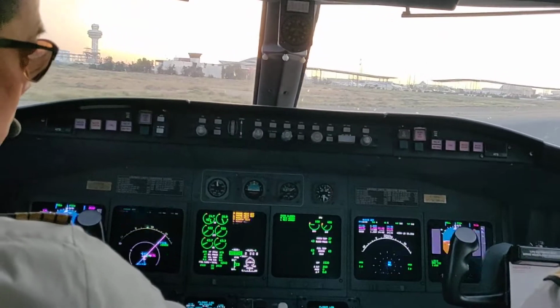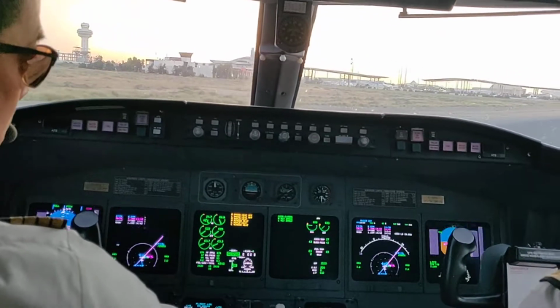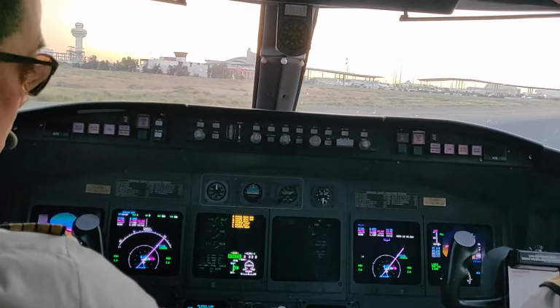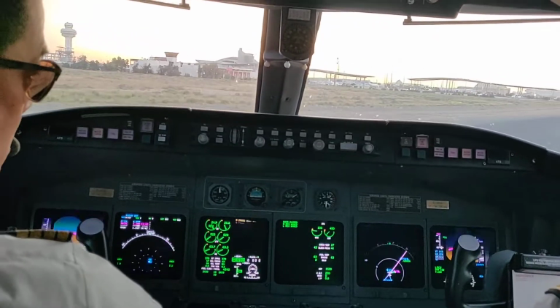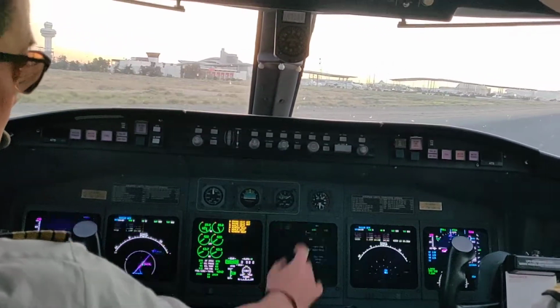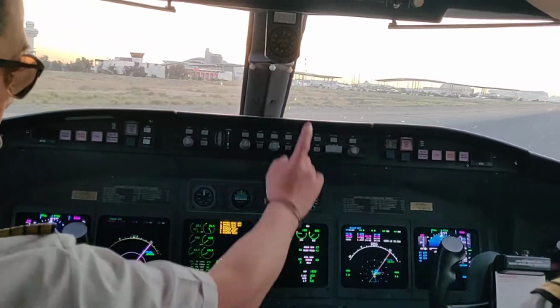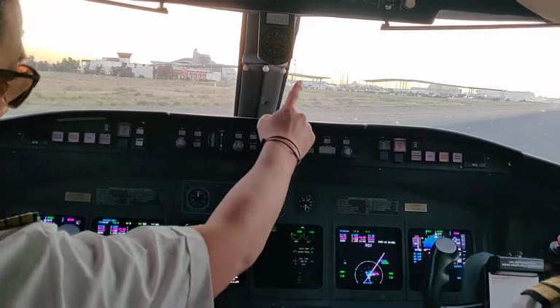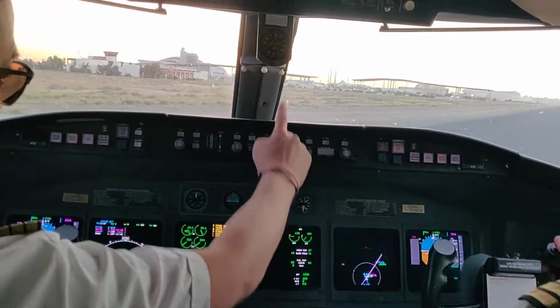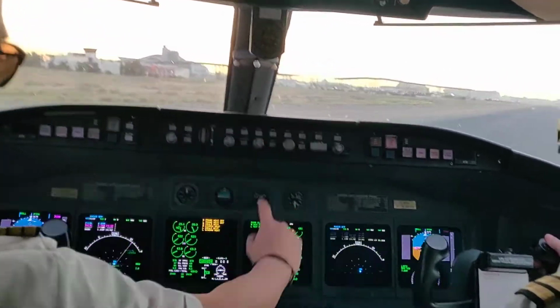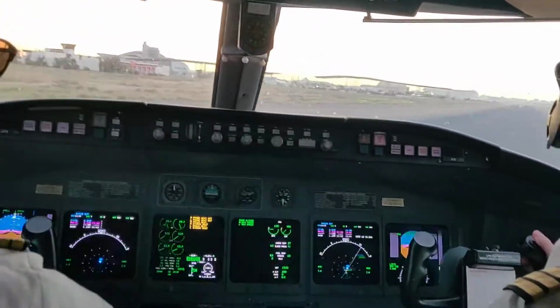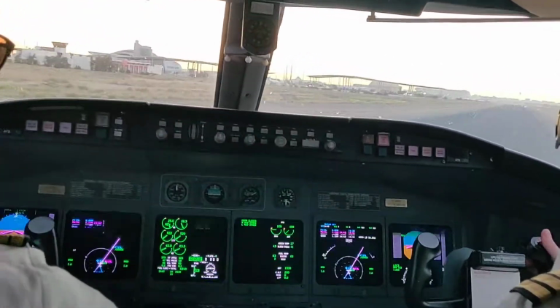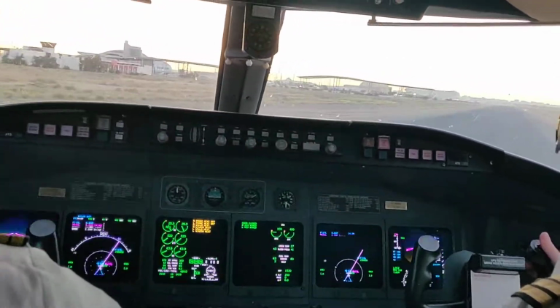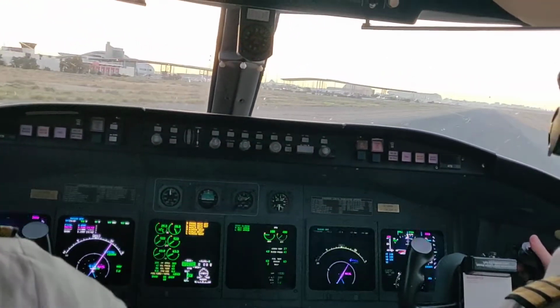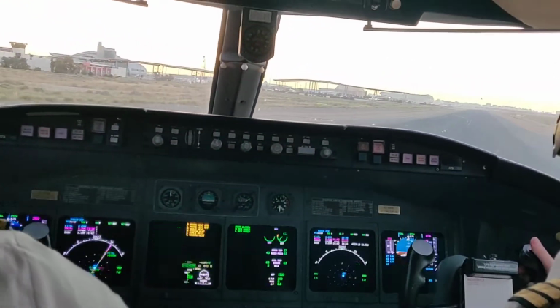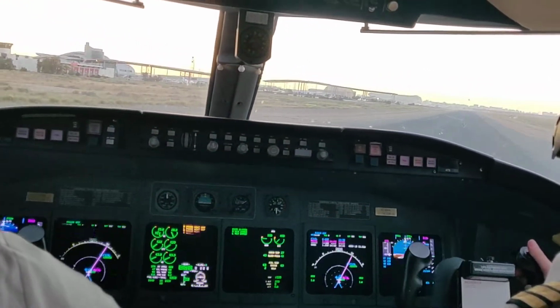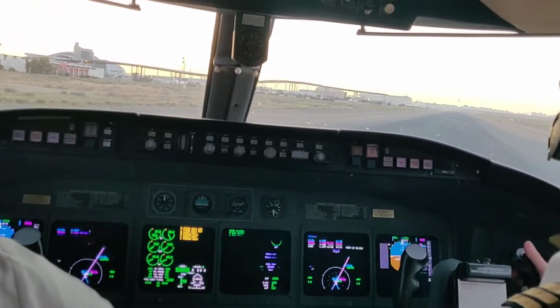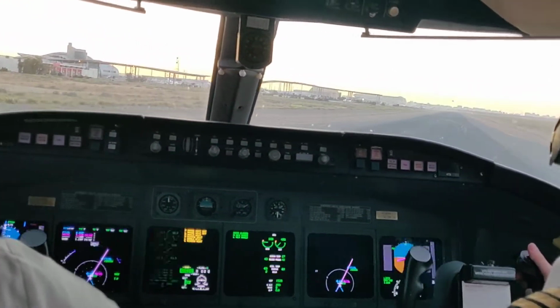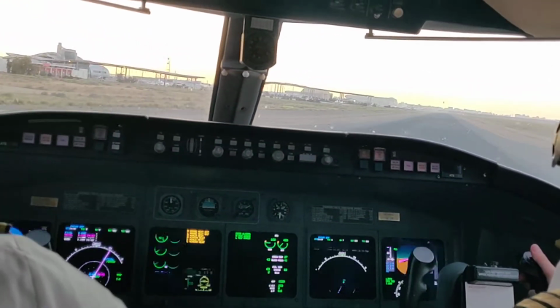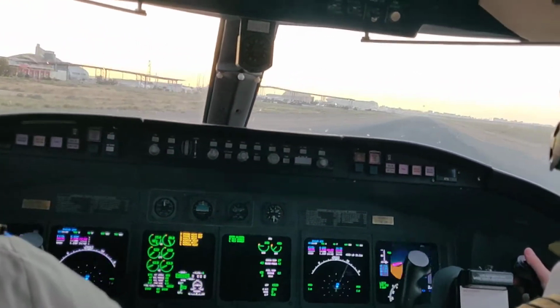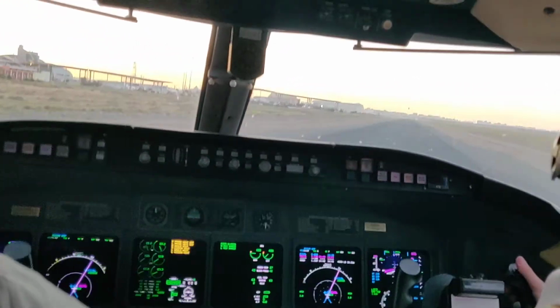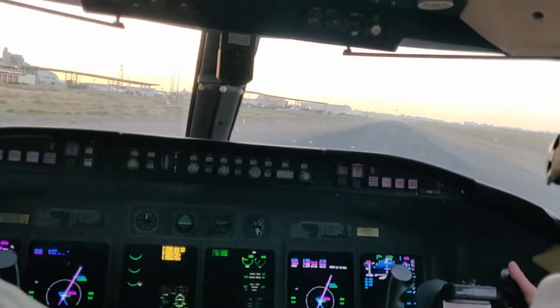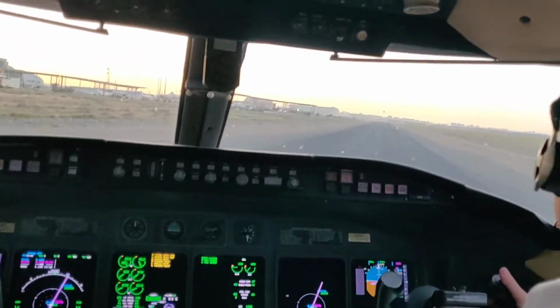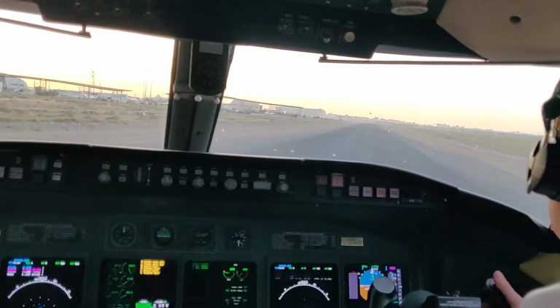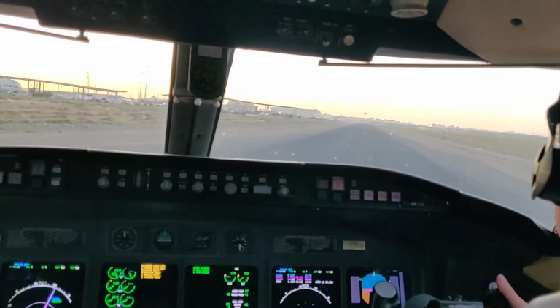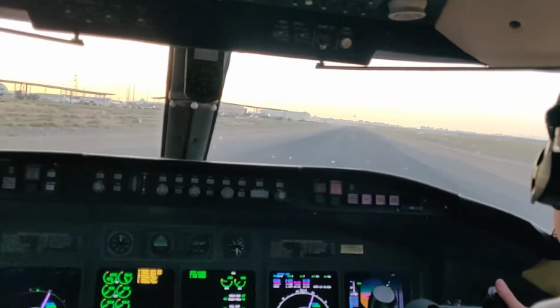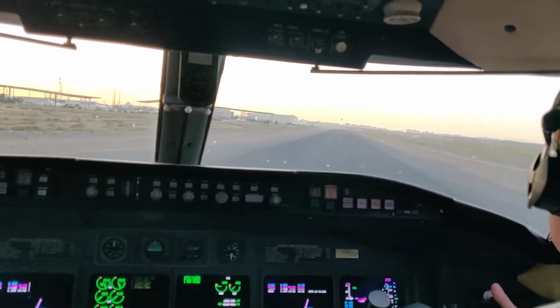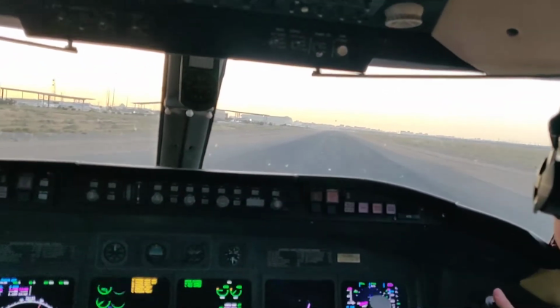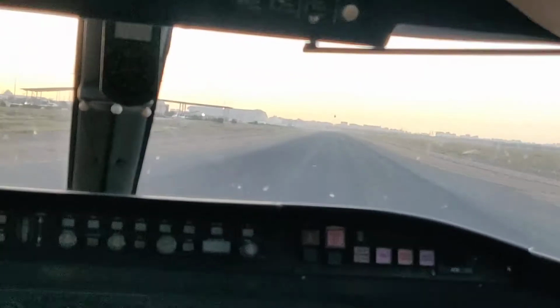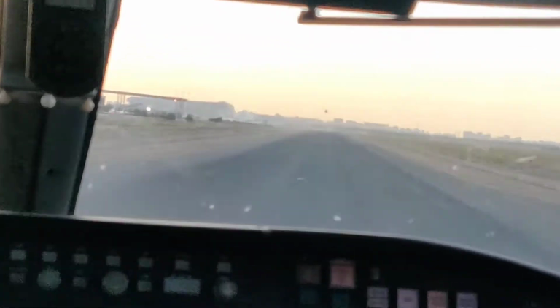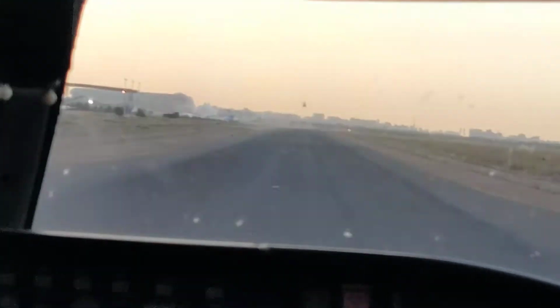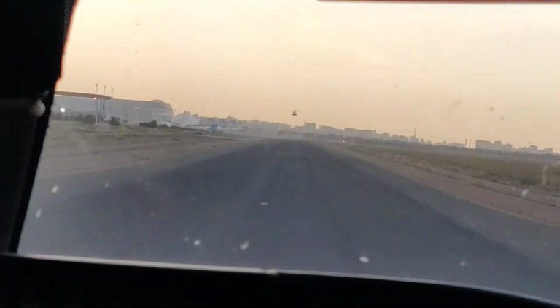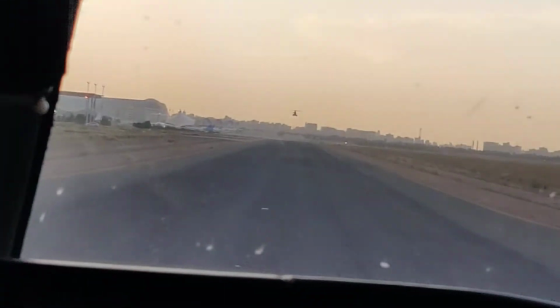Ok, that's the helicopter. I'm on the plane.